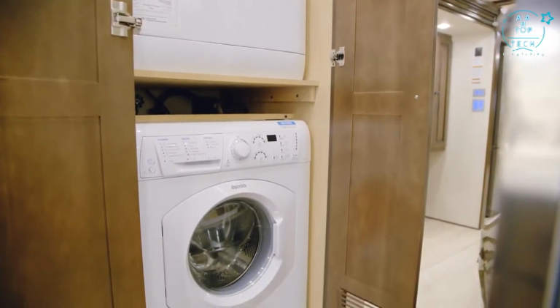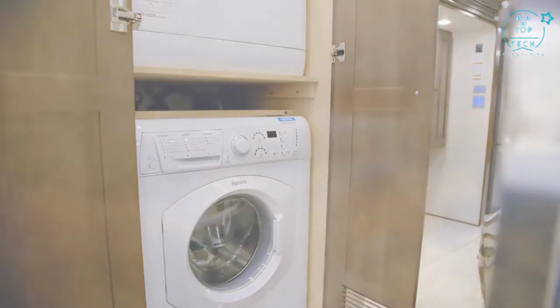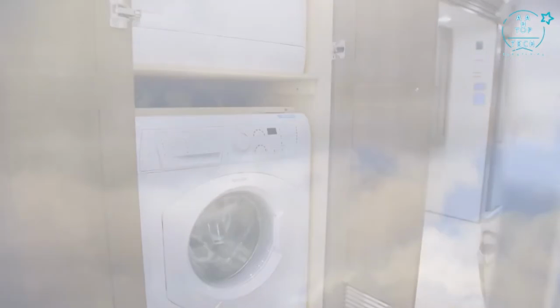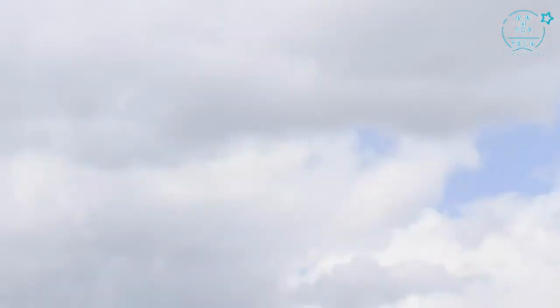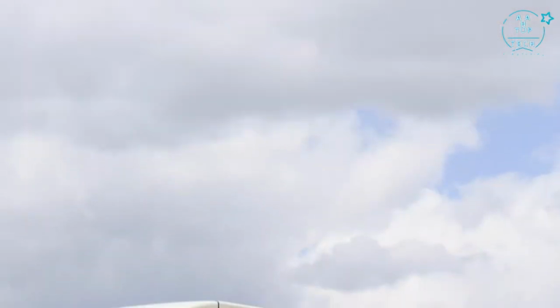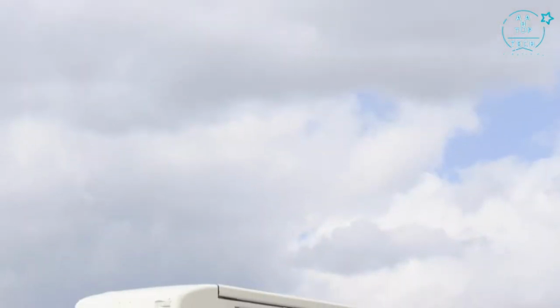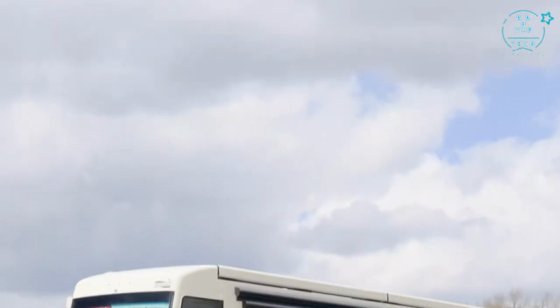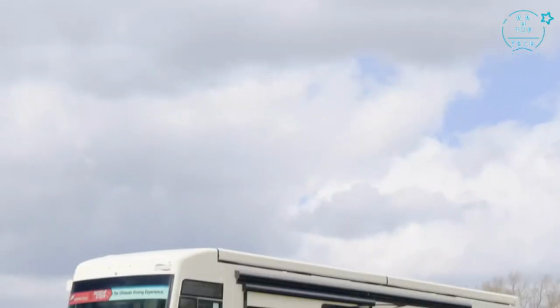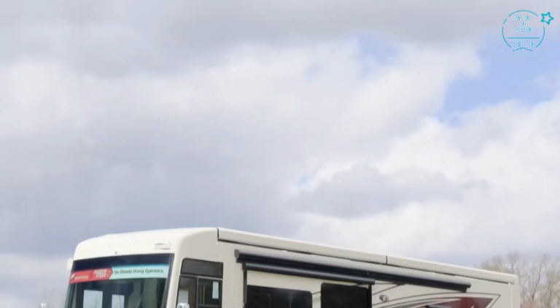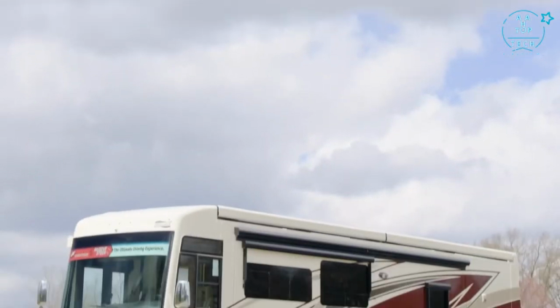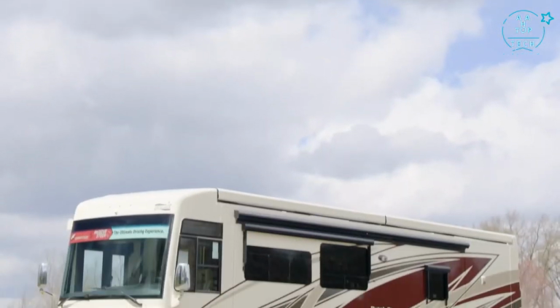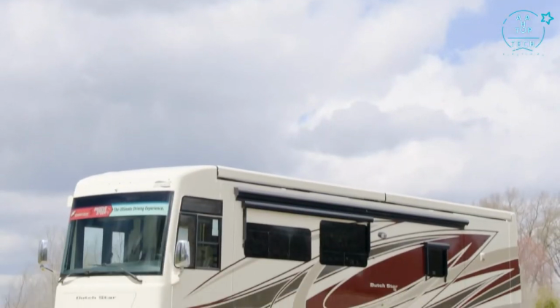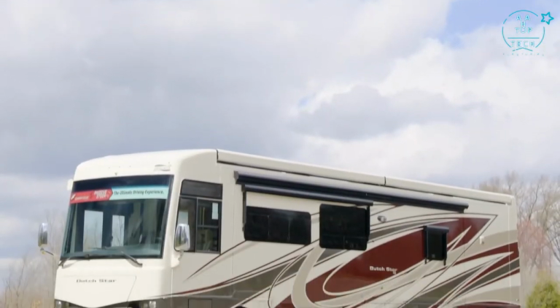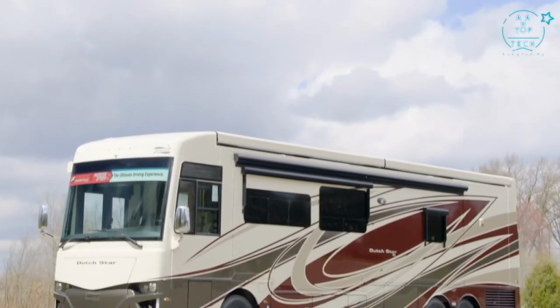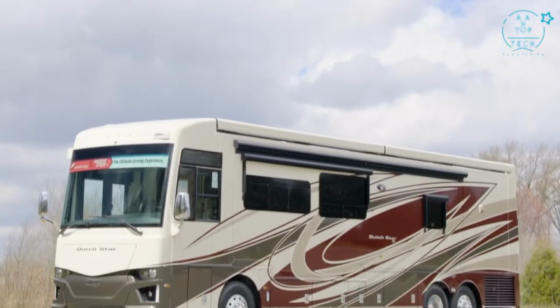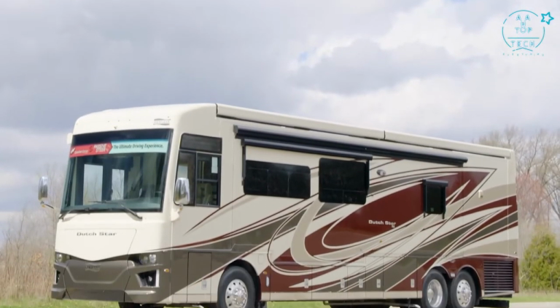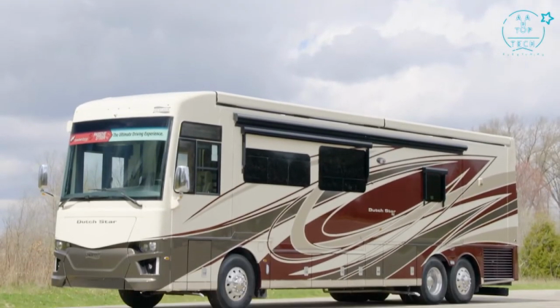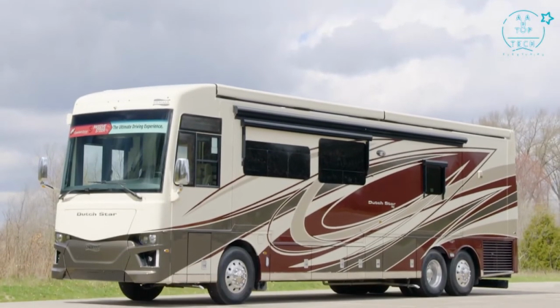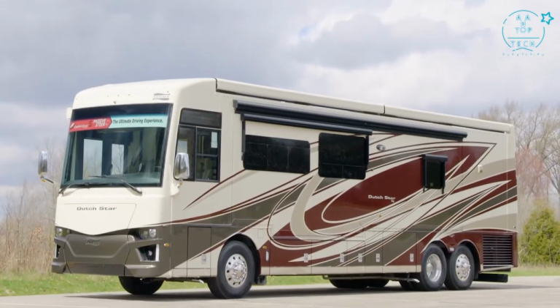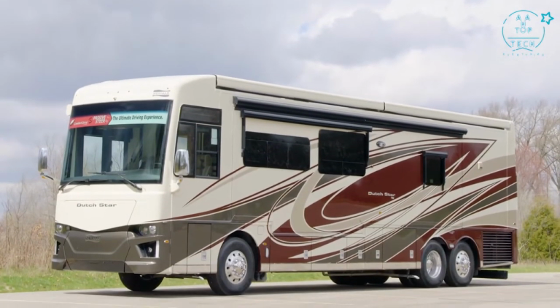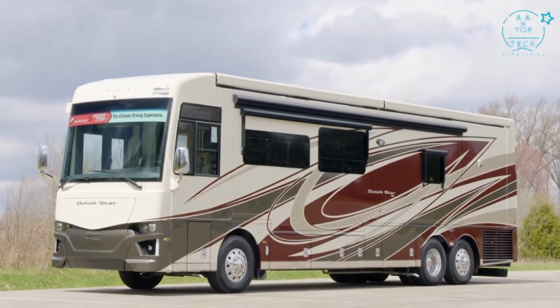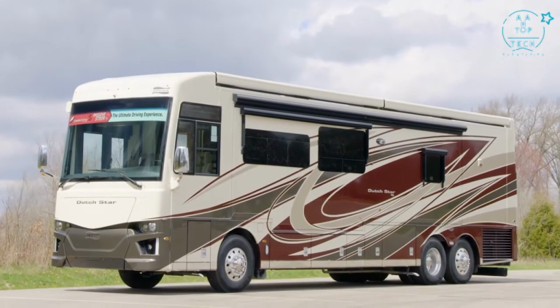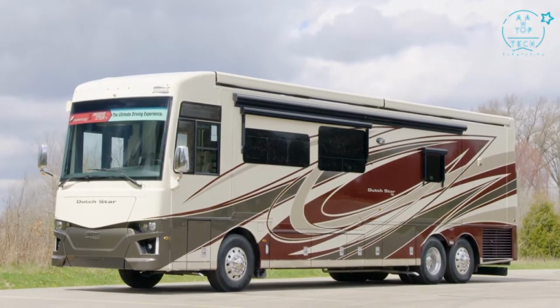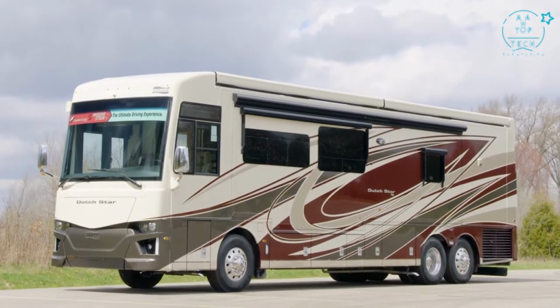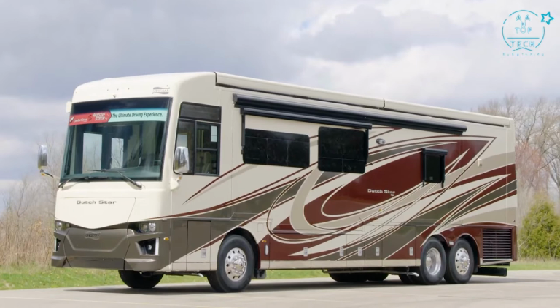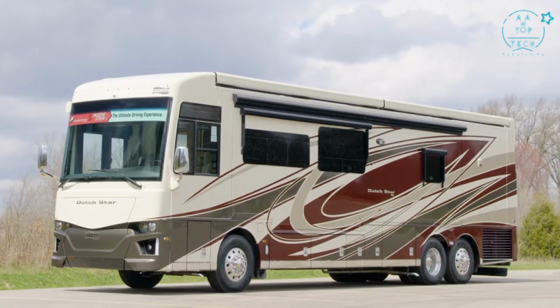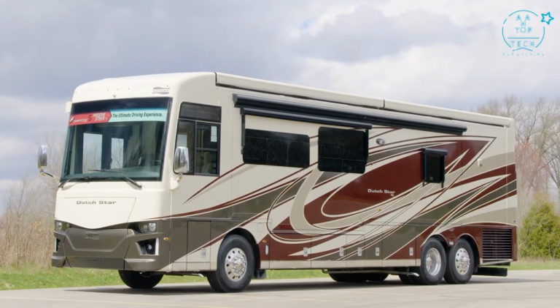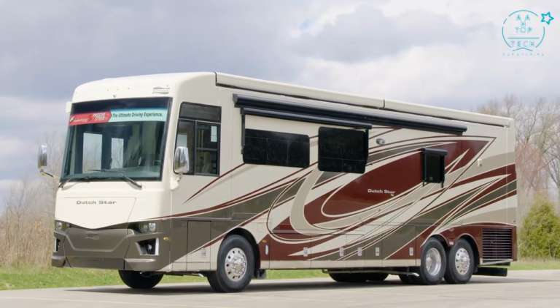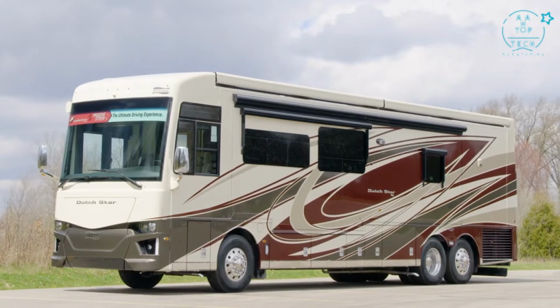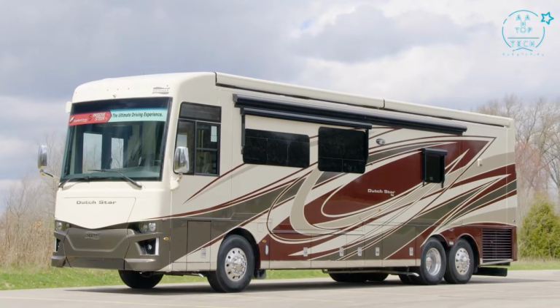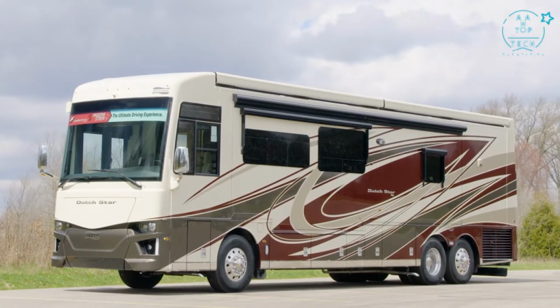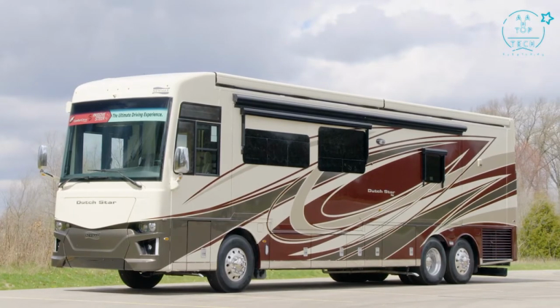The 2021 Dutch Star is available in 13 distinctive floor plans, ranging from 37 to 43 feet in length.